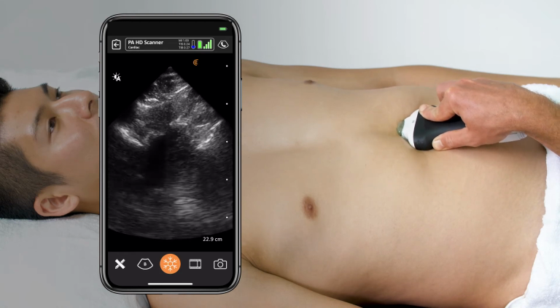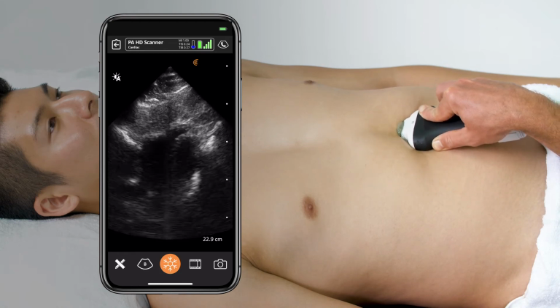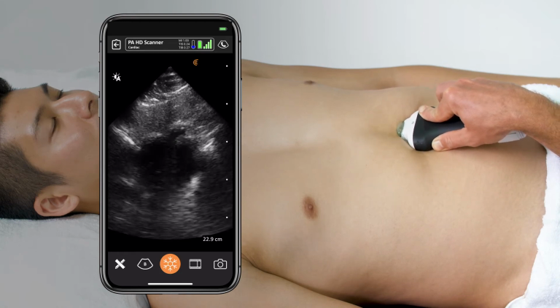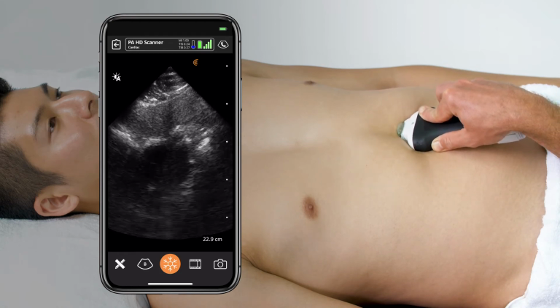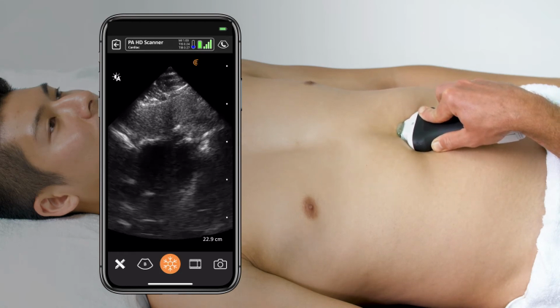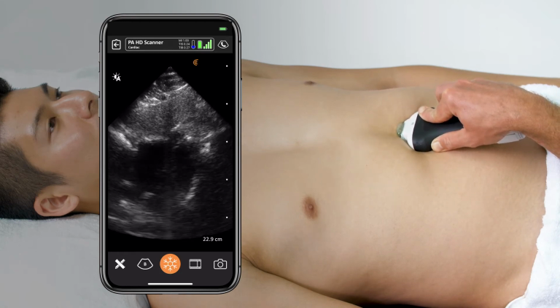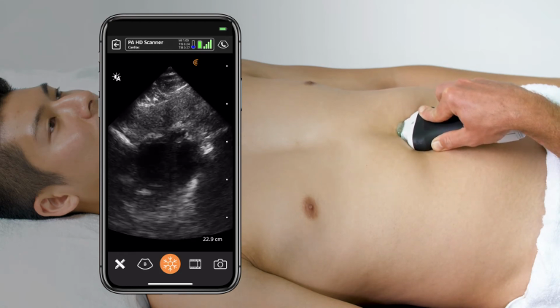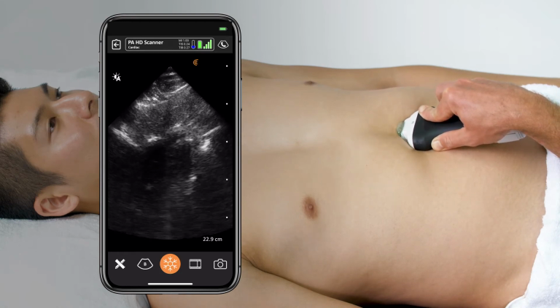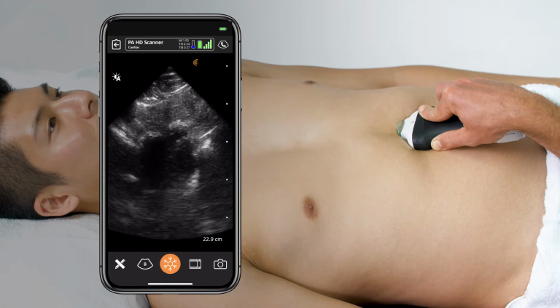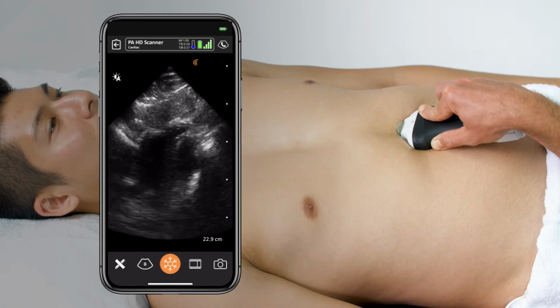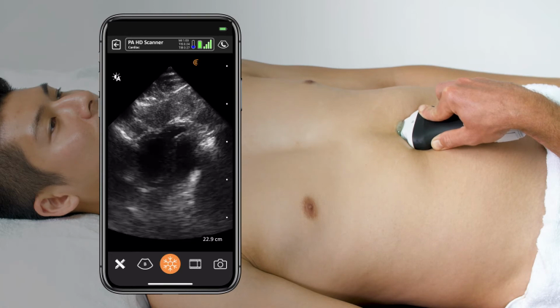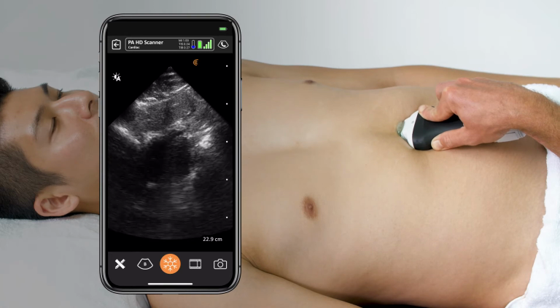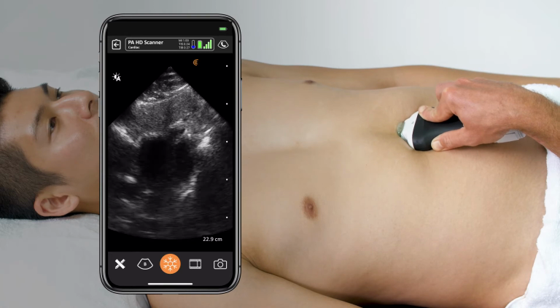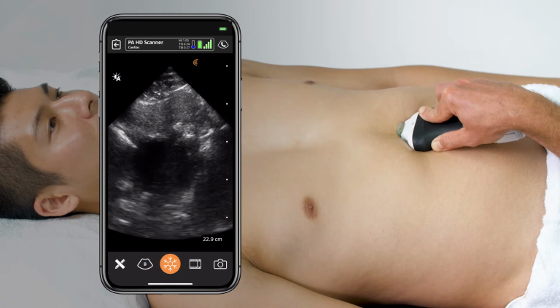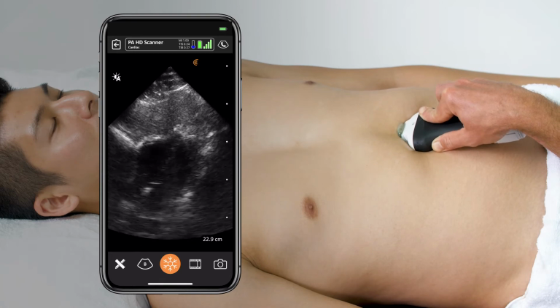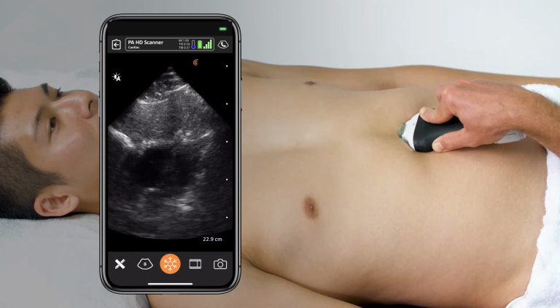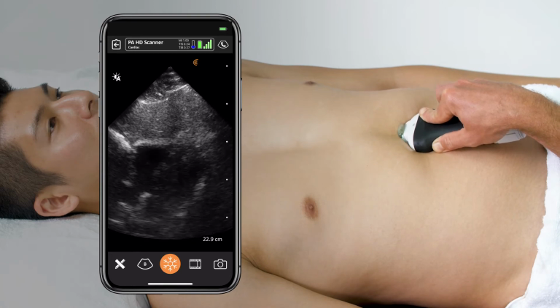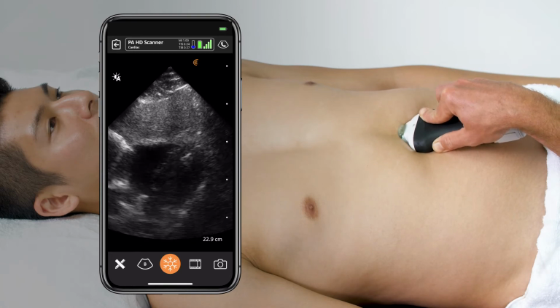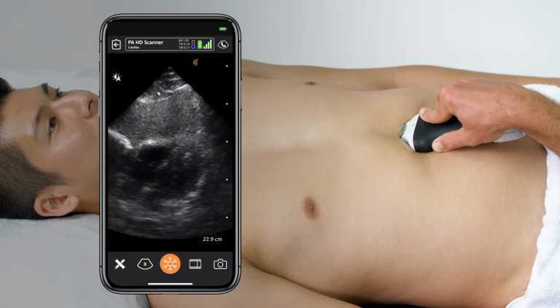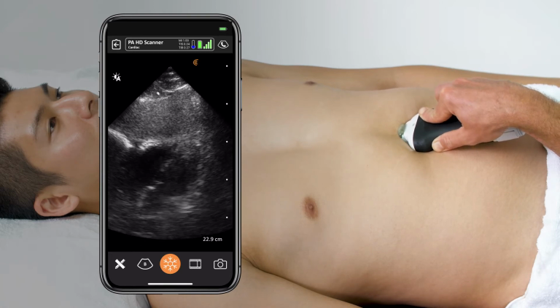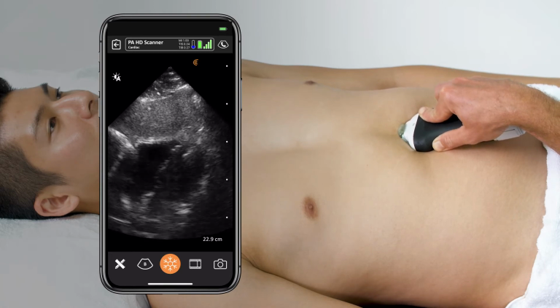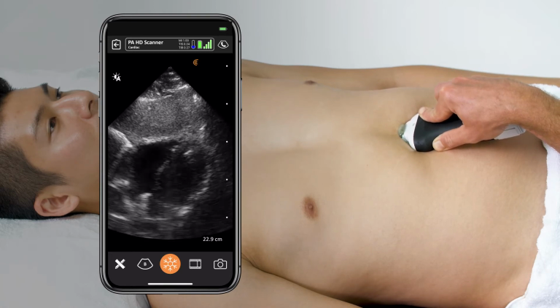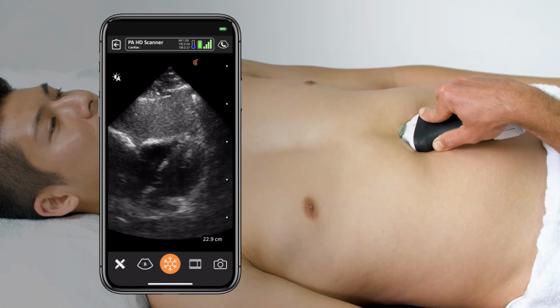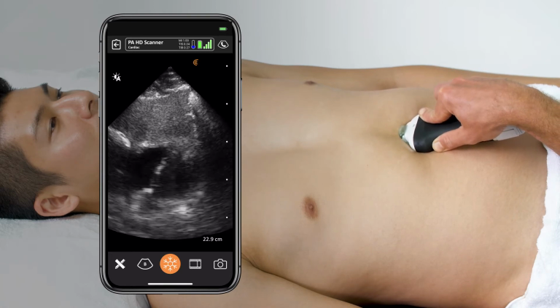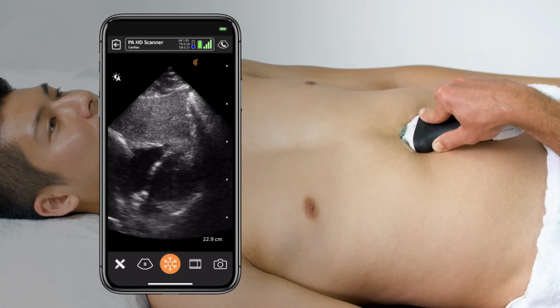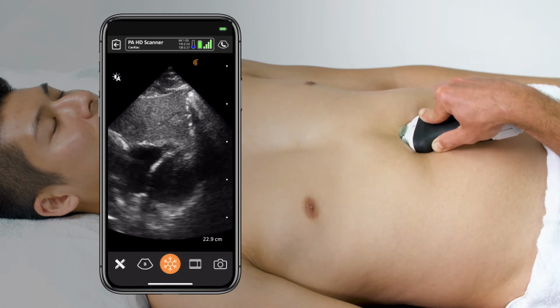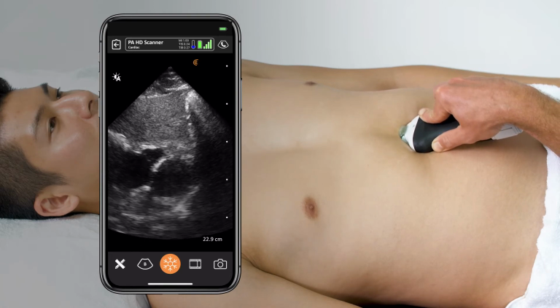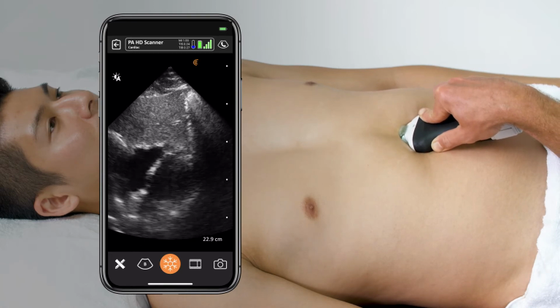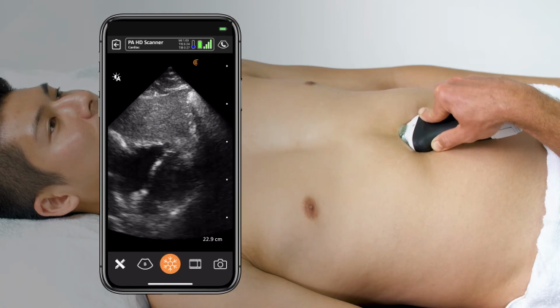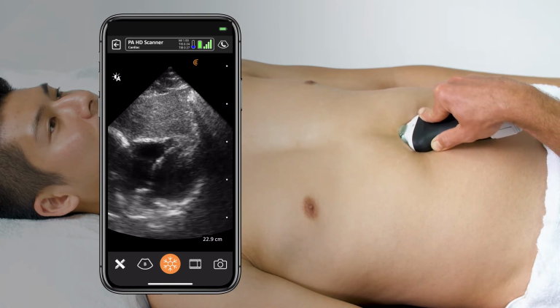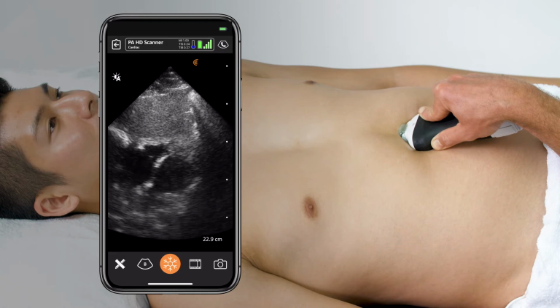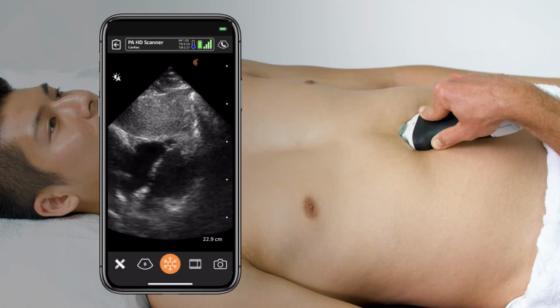Once the heart is in good view in the middle of the screen, start tilting or fanning the probe until all four chambers of the heart are visible.